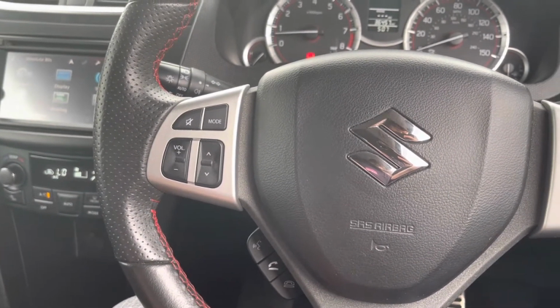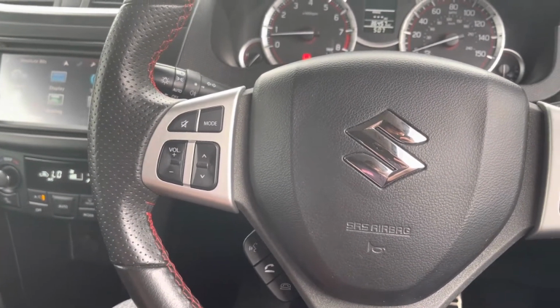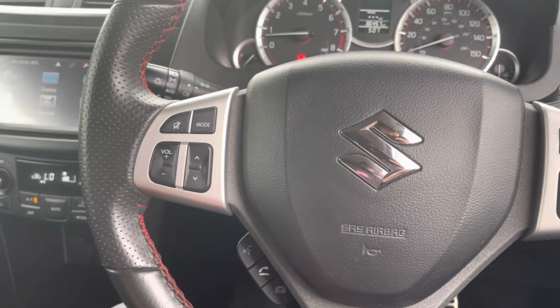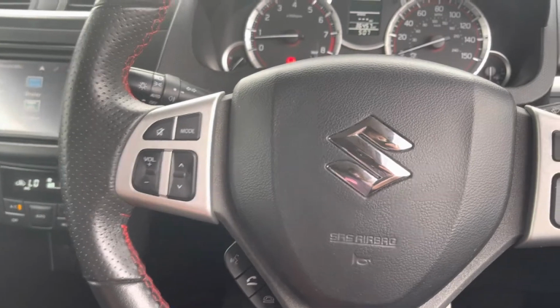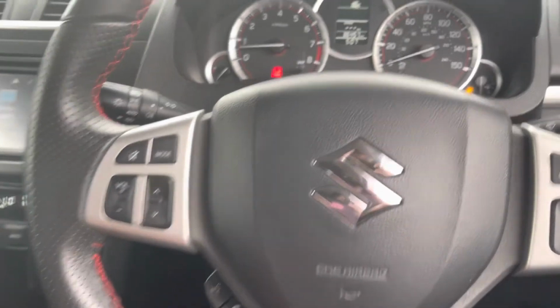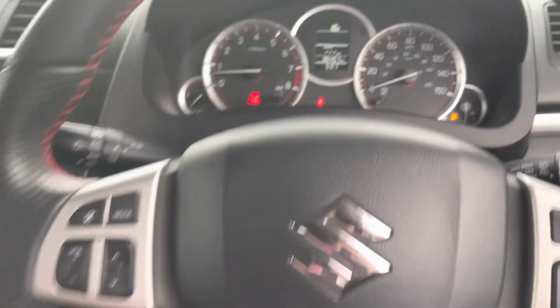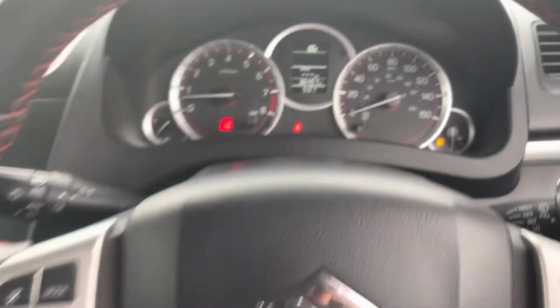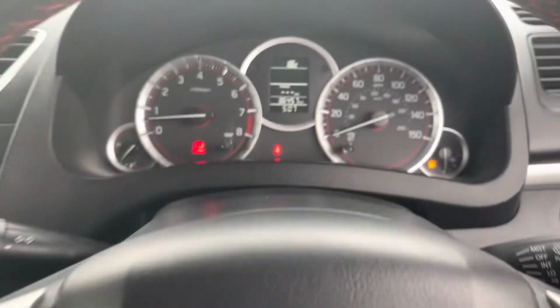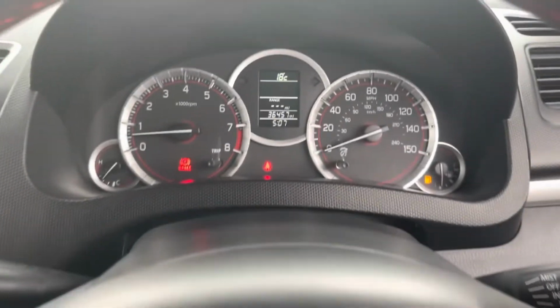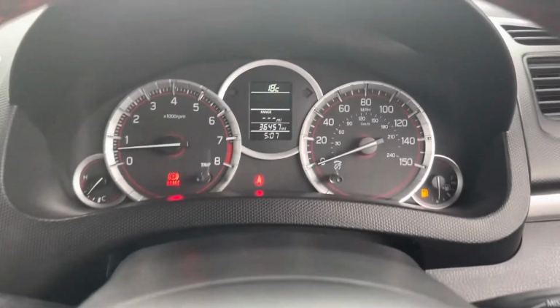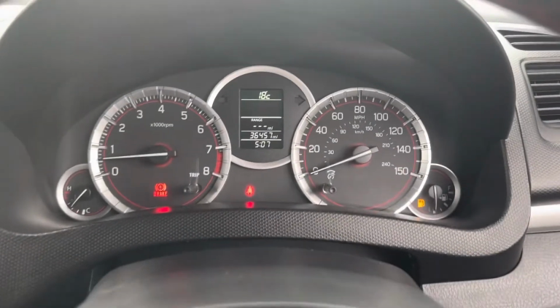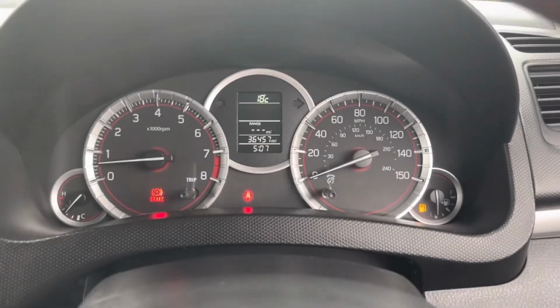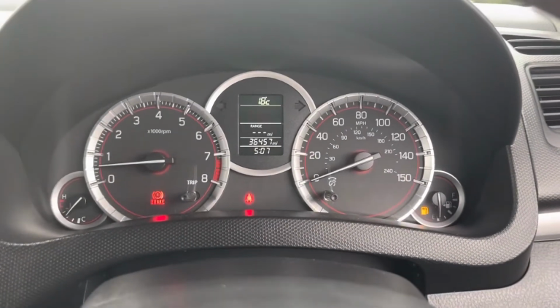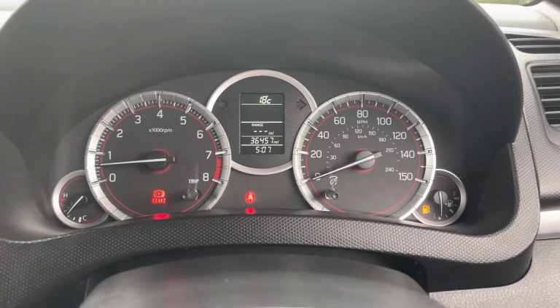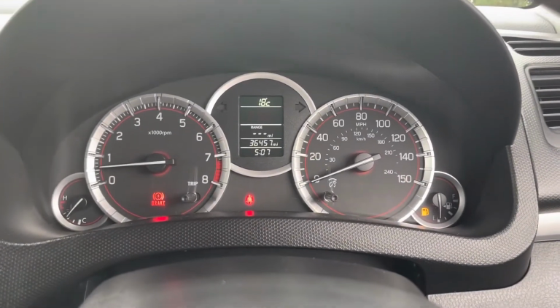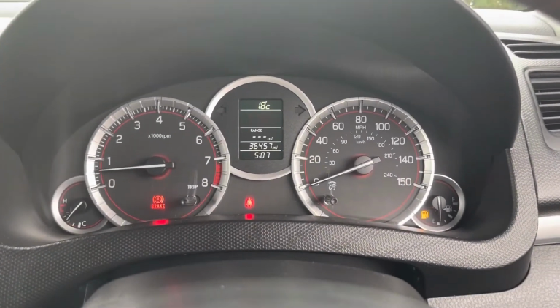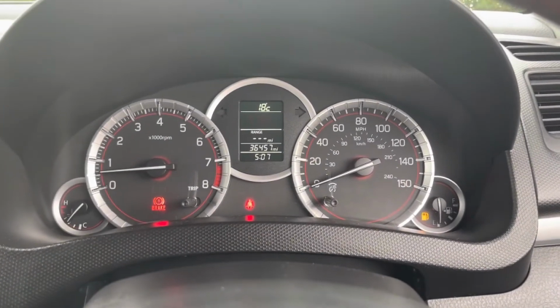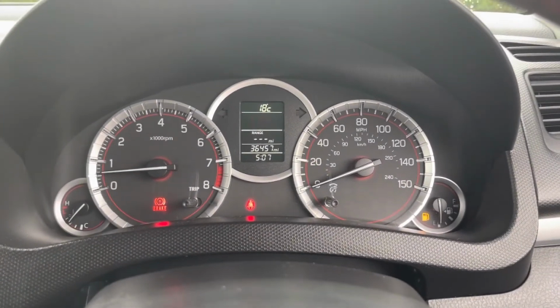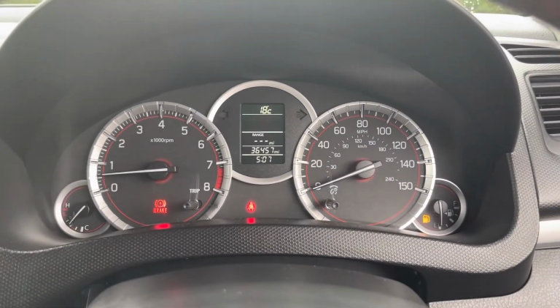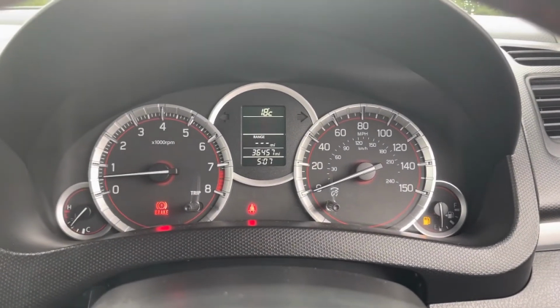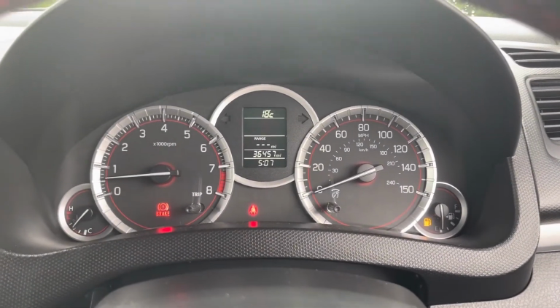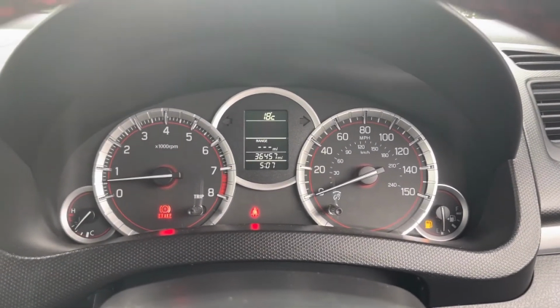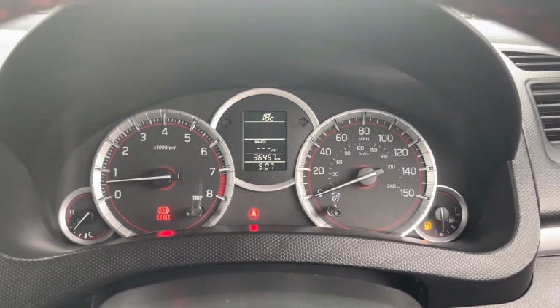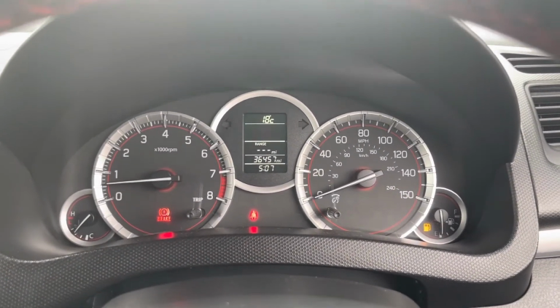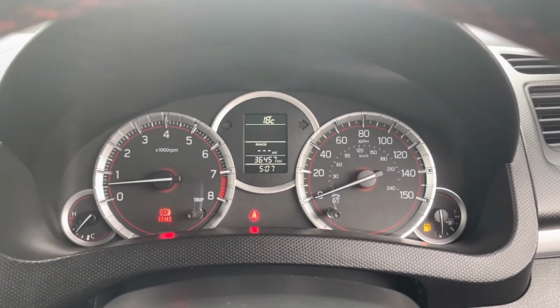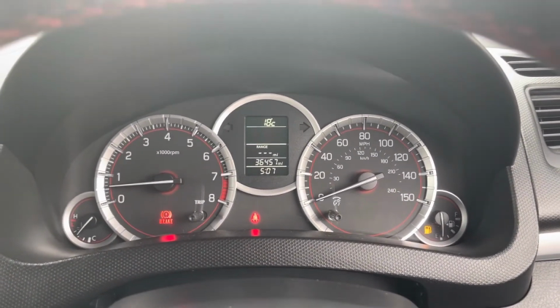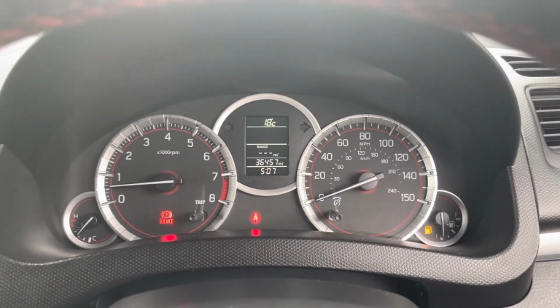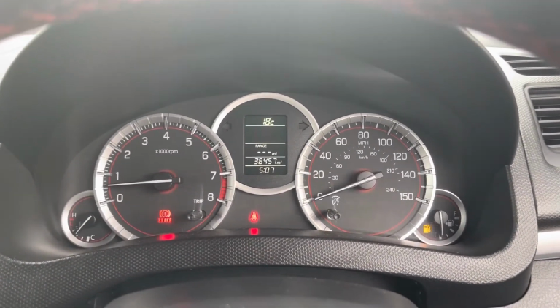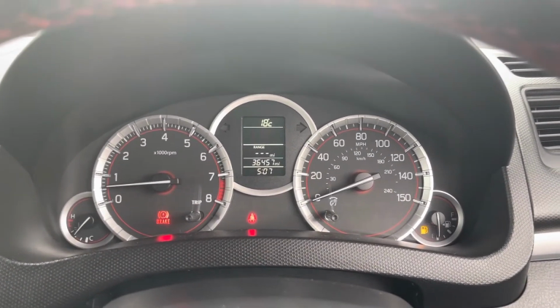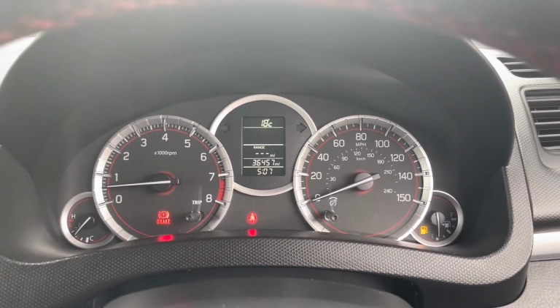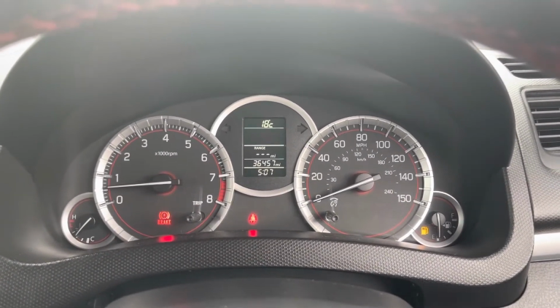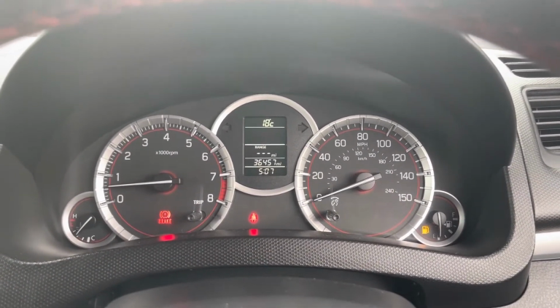In the middle you'll find your dials, and in the centre of those you'll find the exact mileage along with a little bit of trip information.